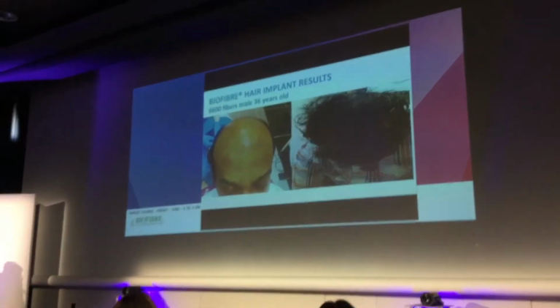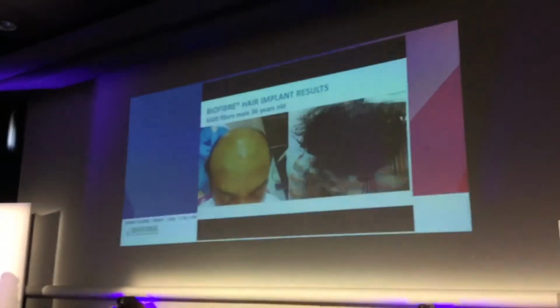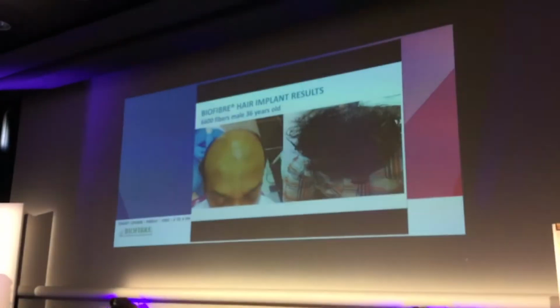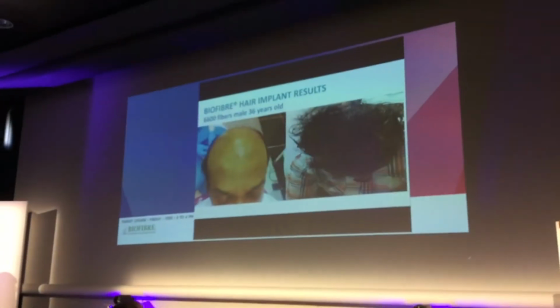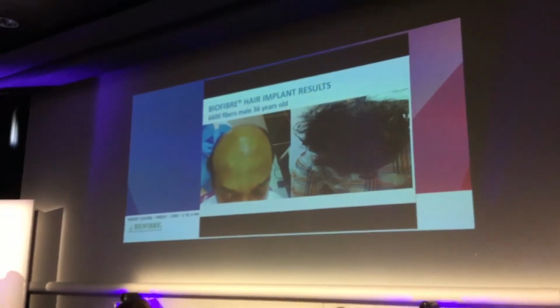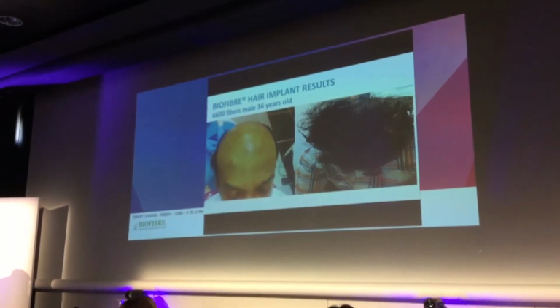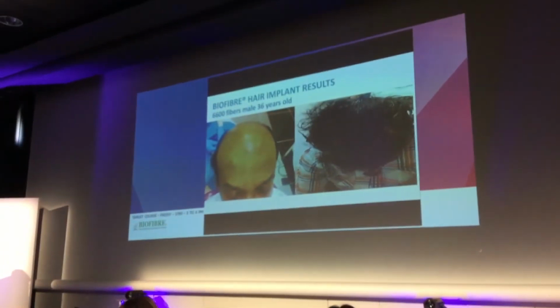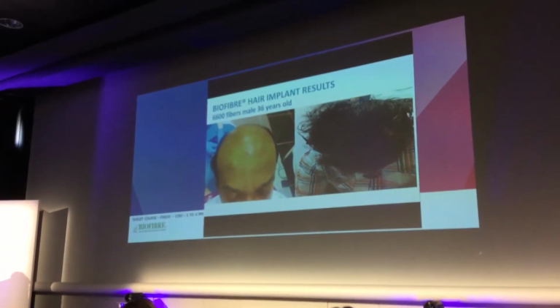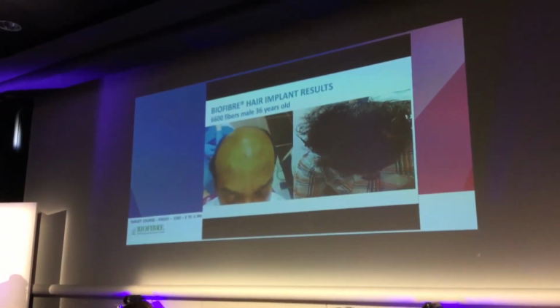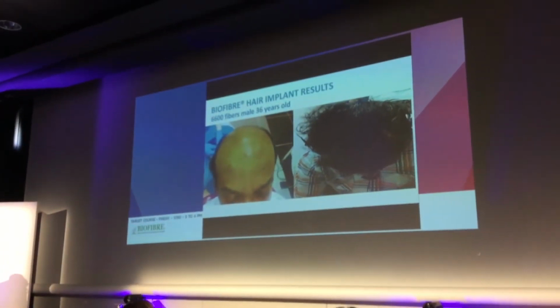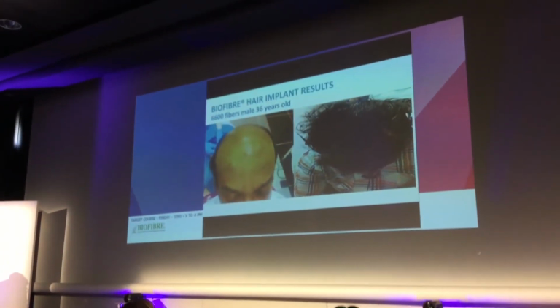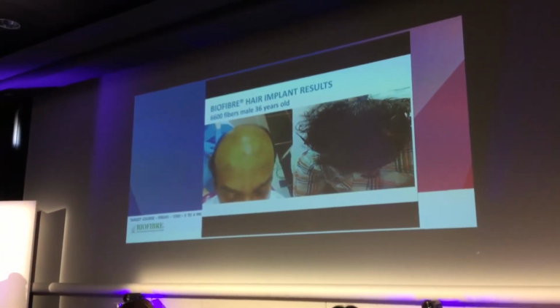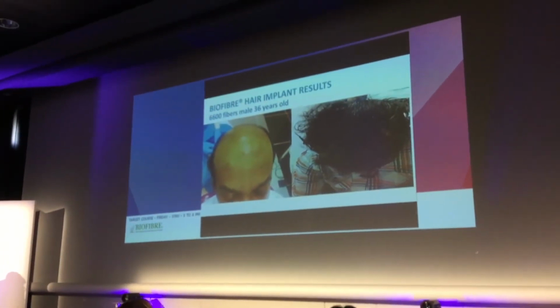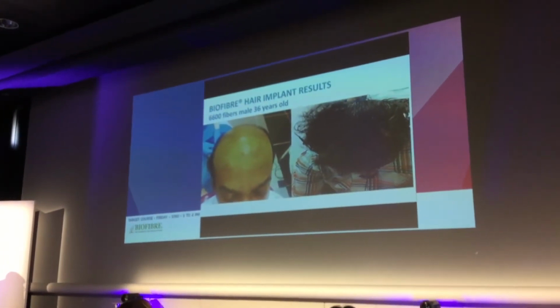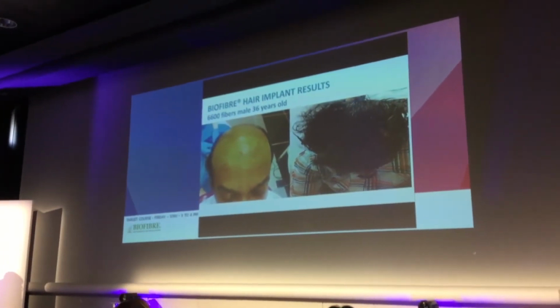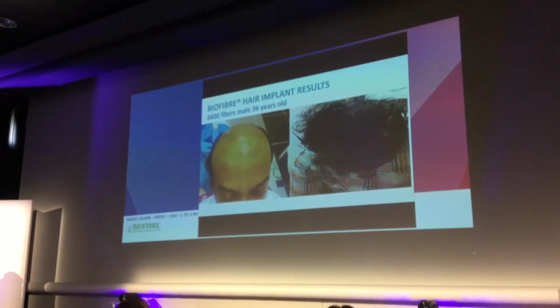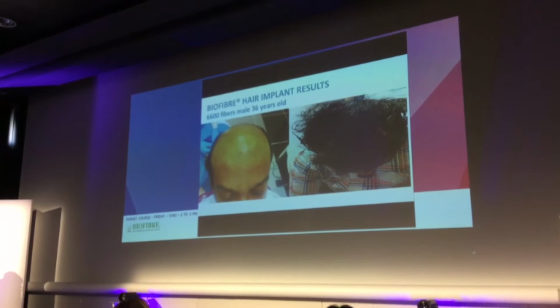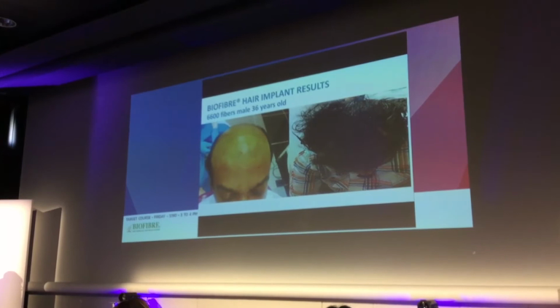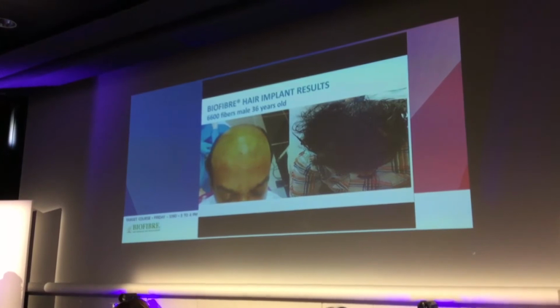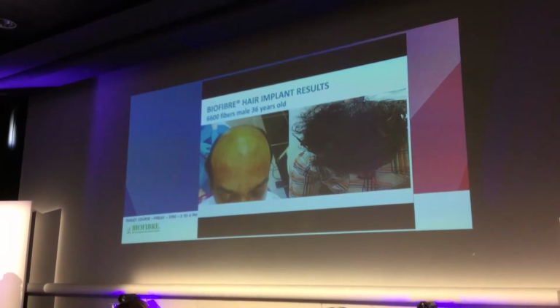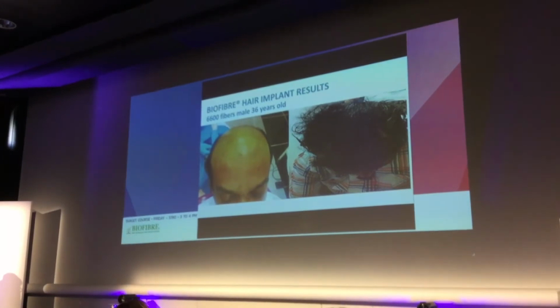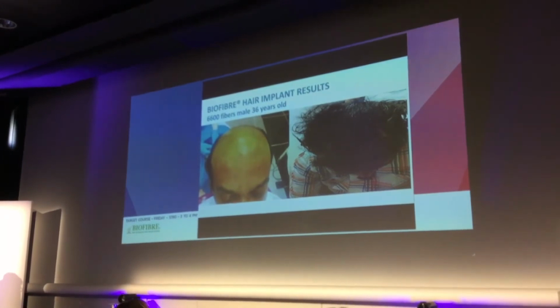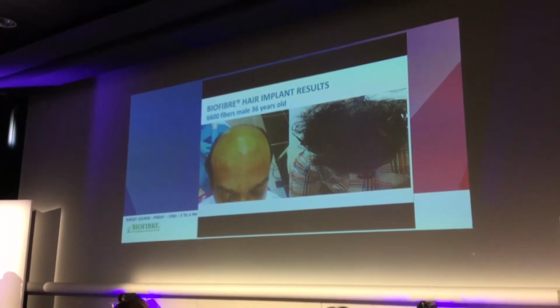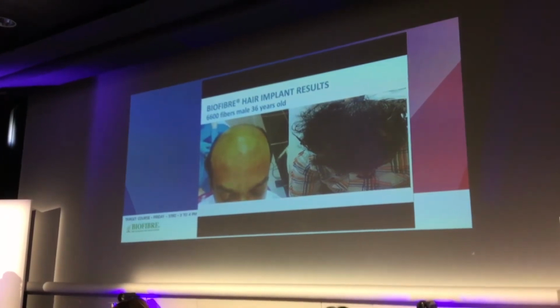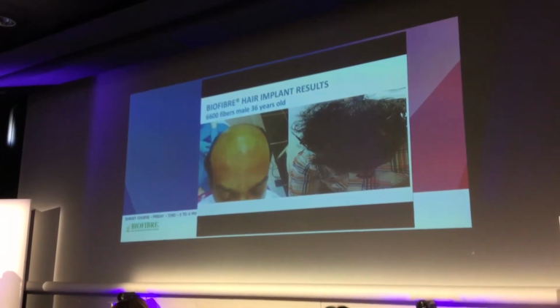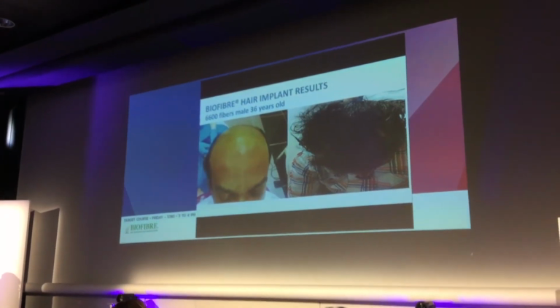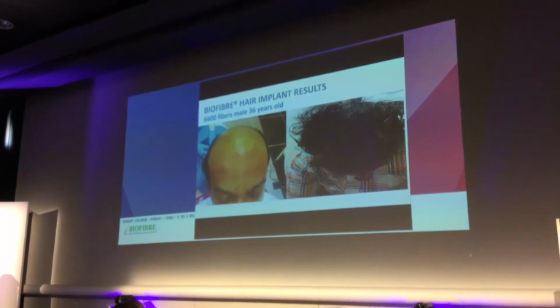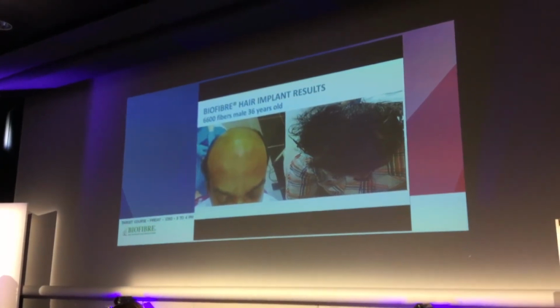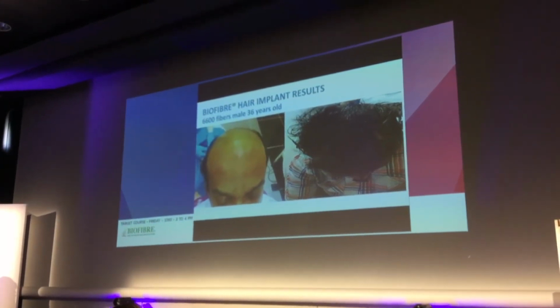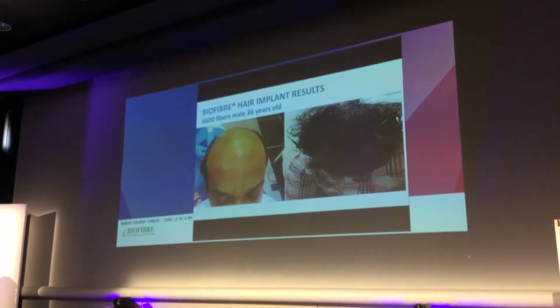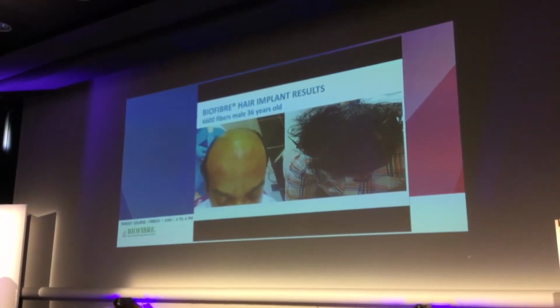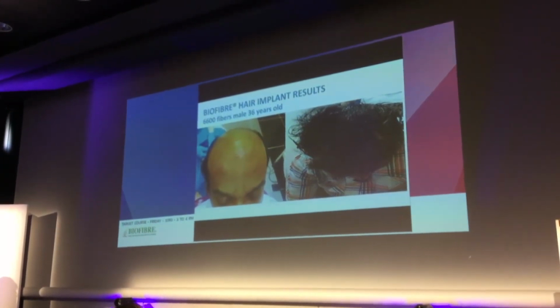Another example of a male, 36 years old, 6,600 fibers in three sessions.